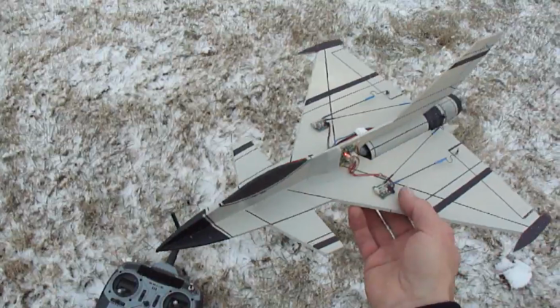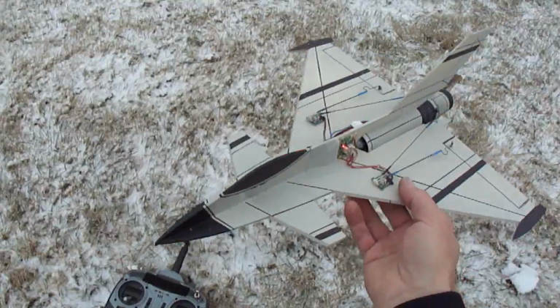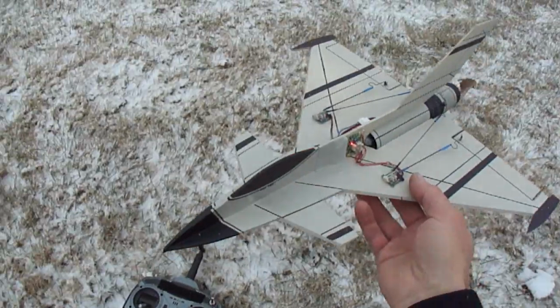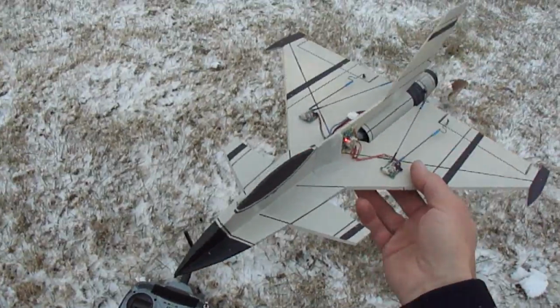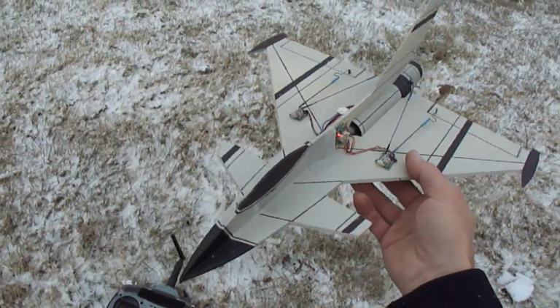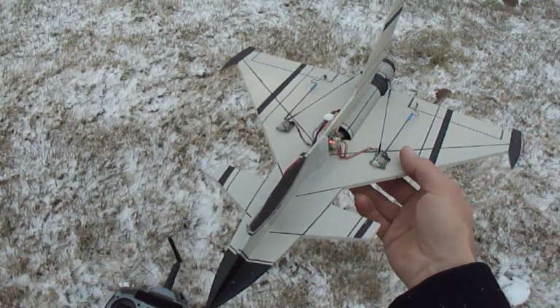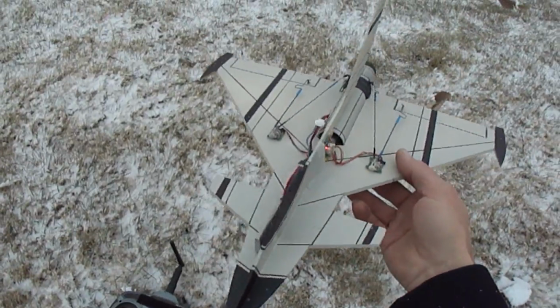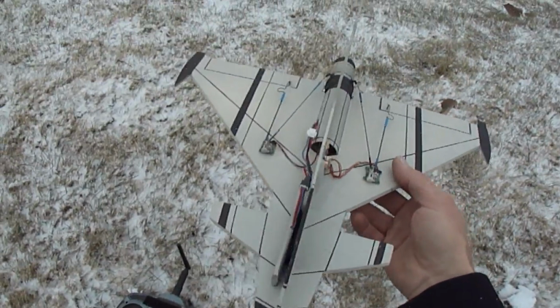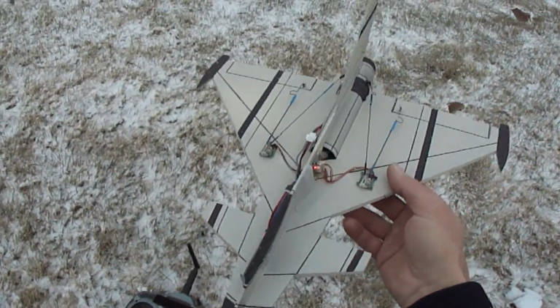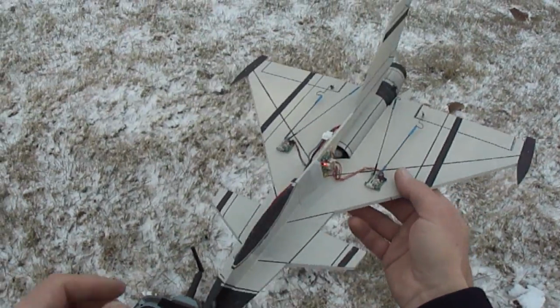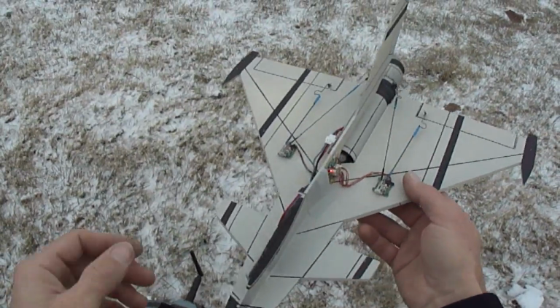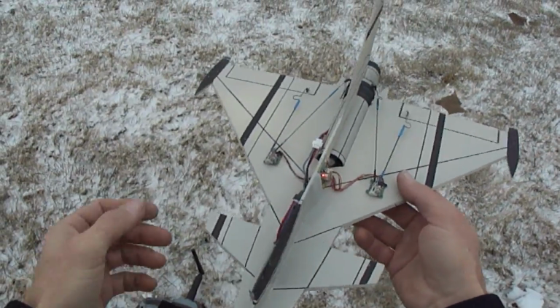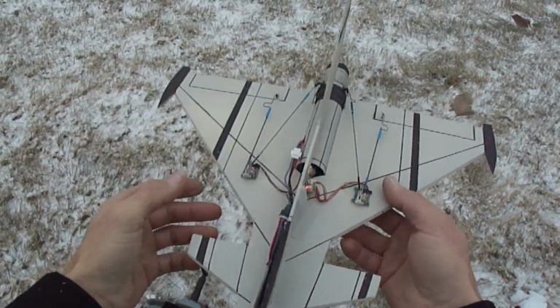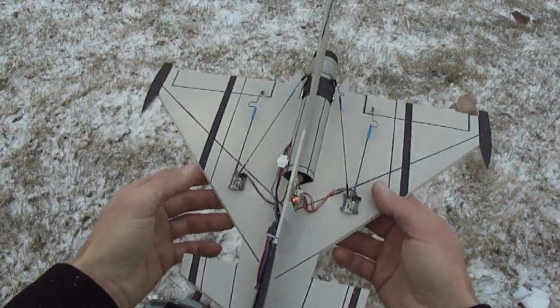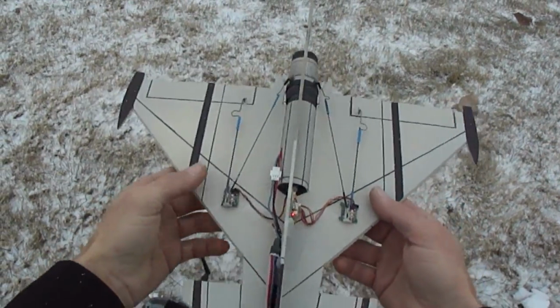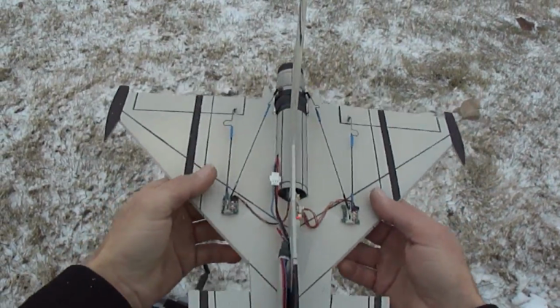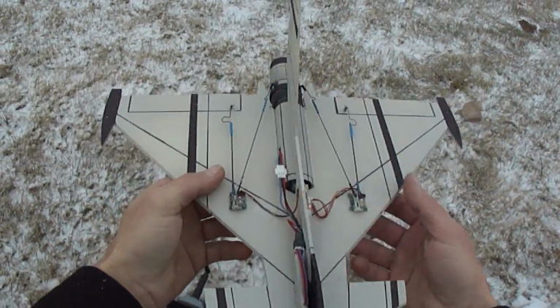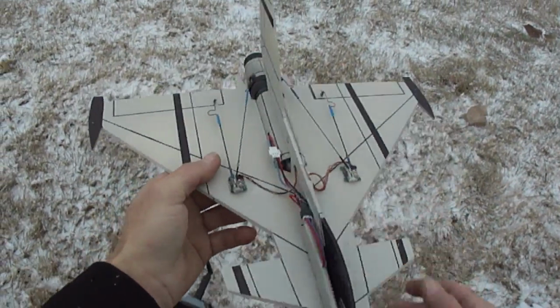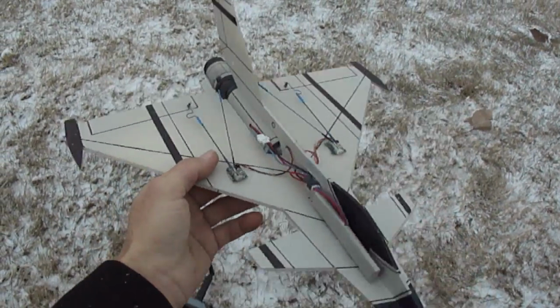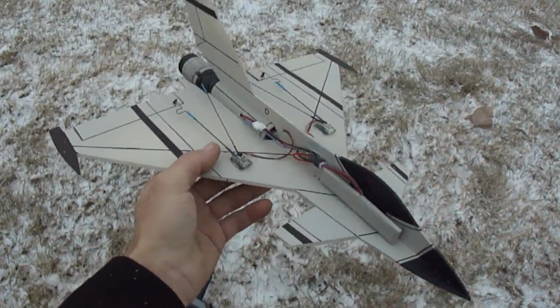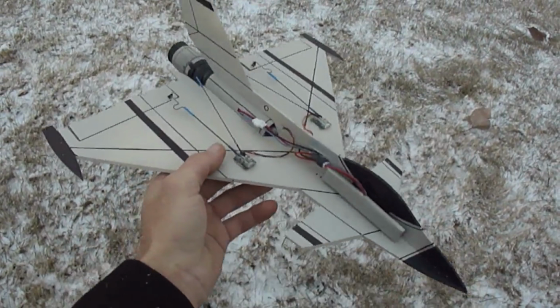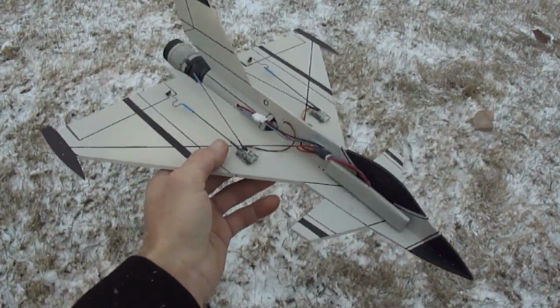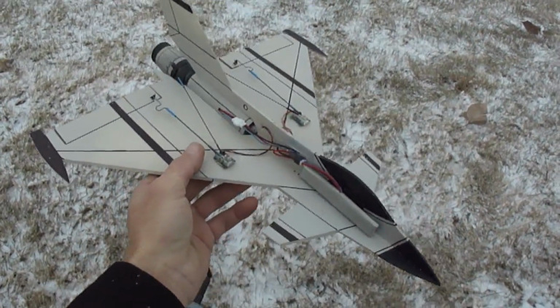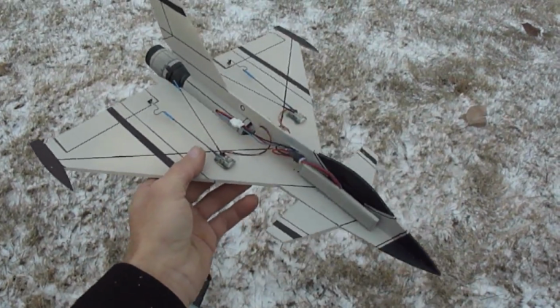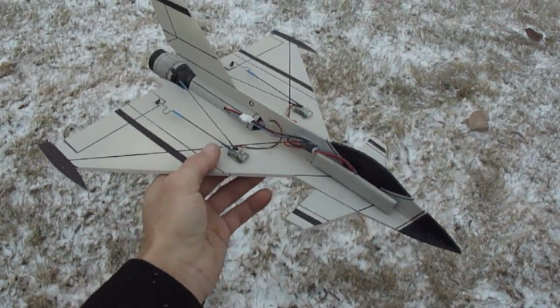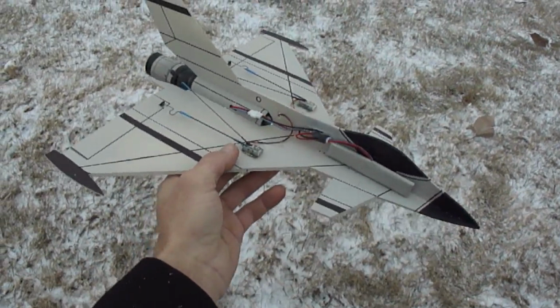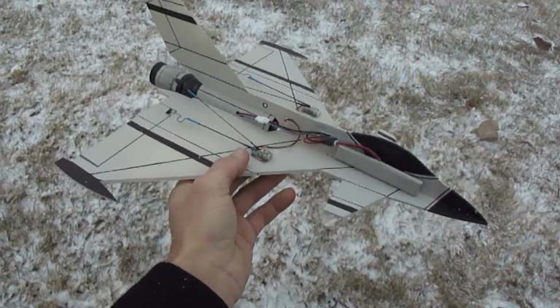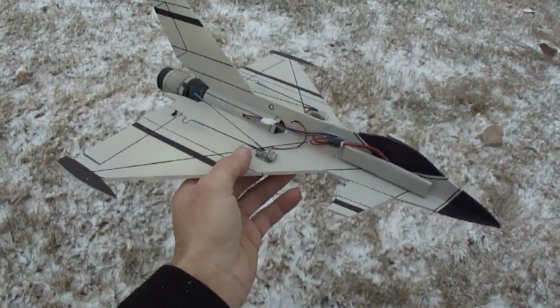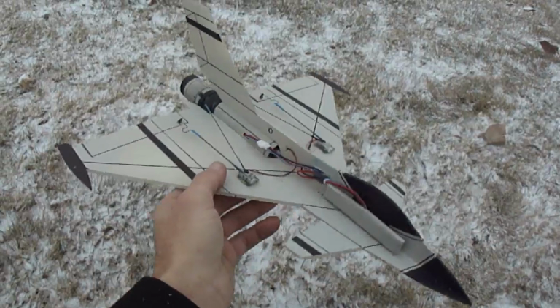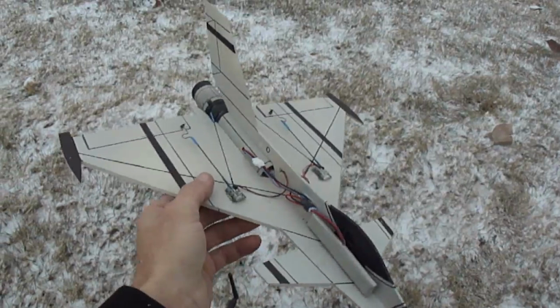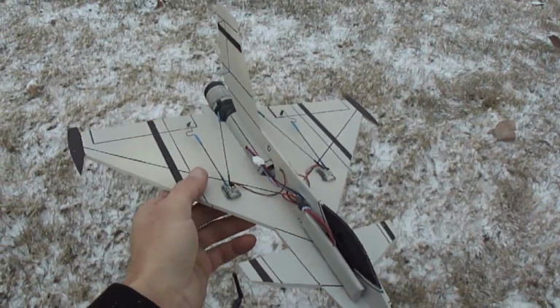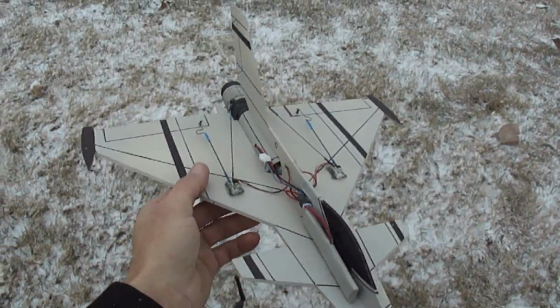What's up you guys? Just did another little build I got going here — a little Eurofighter.